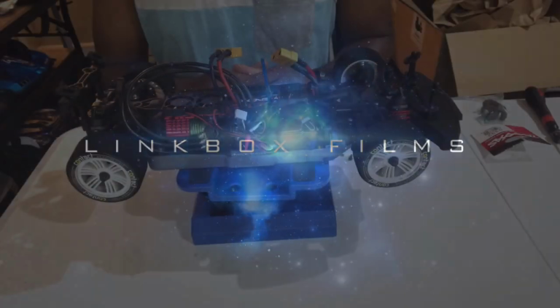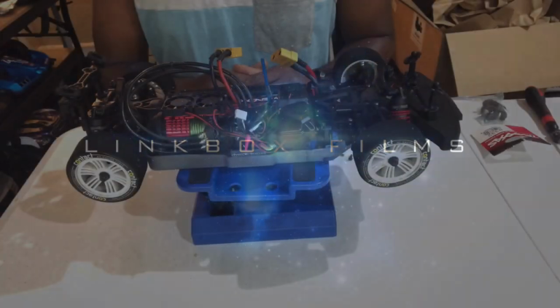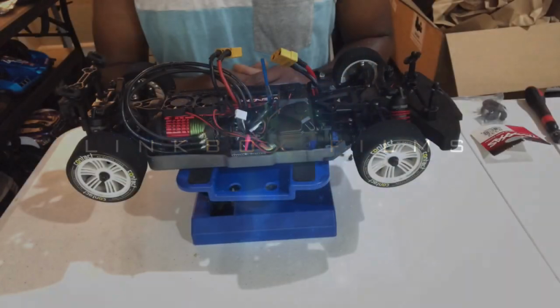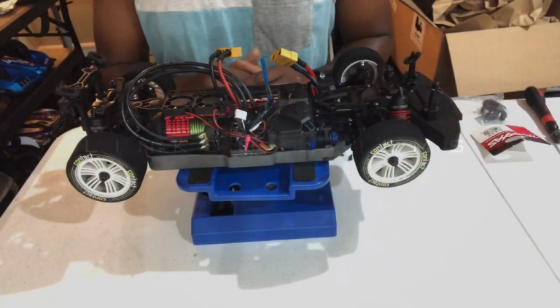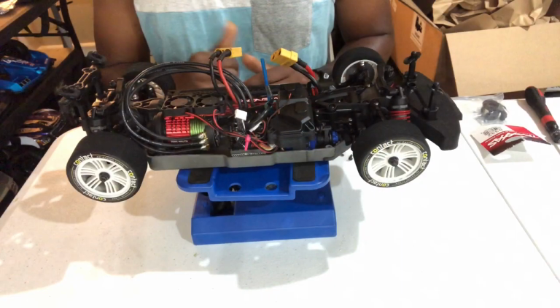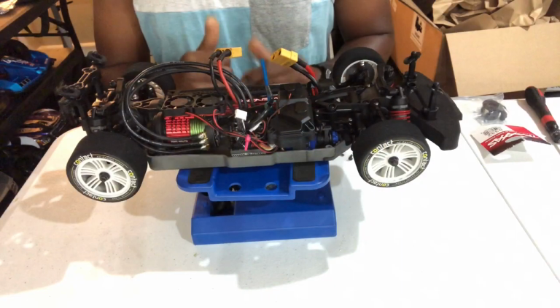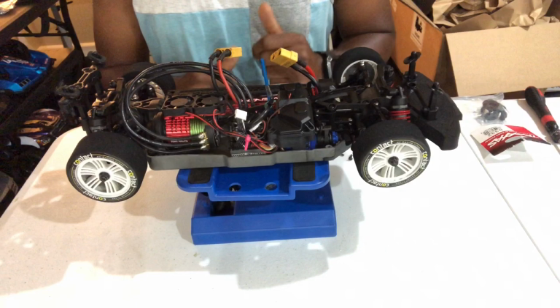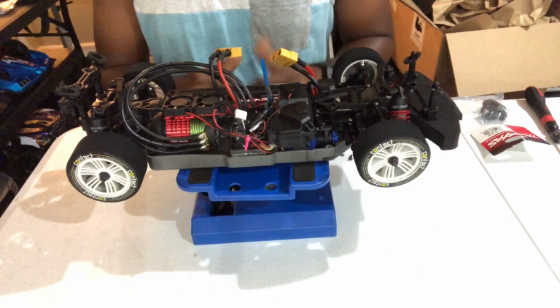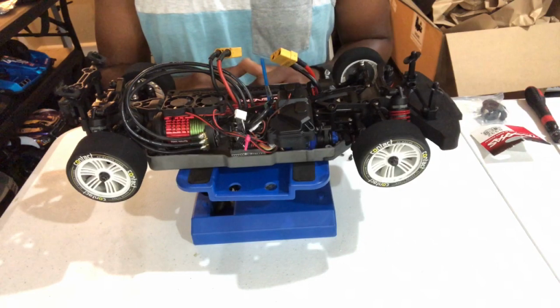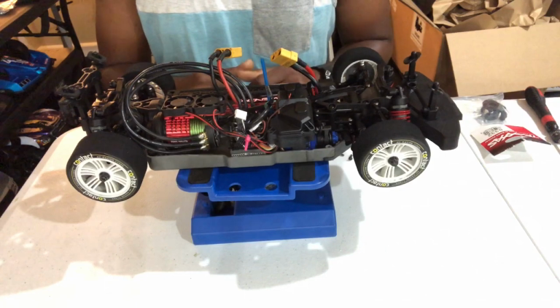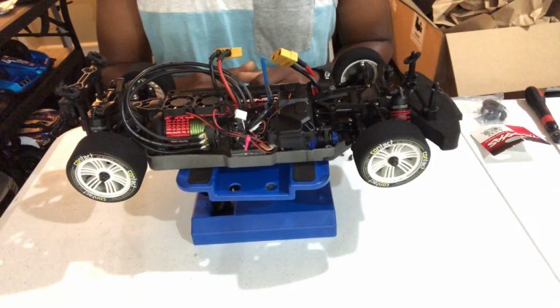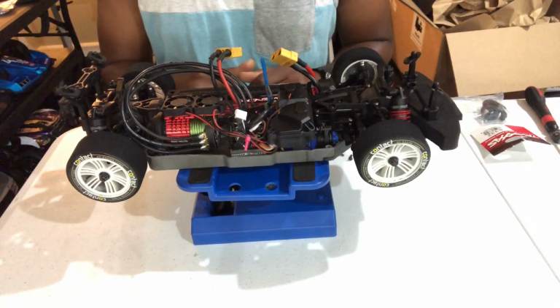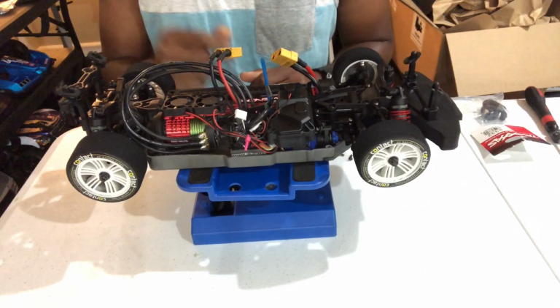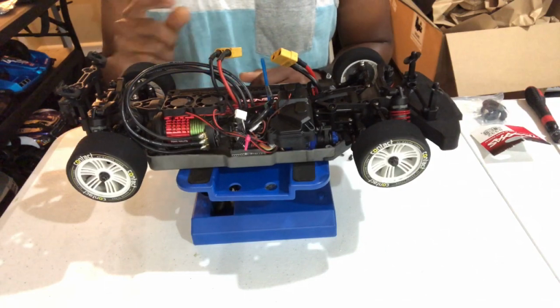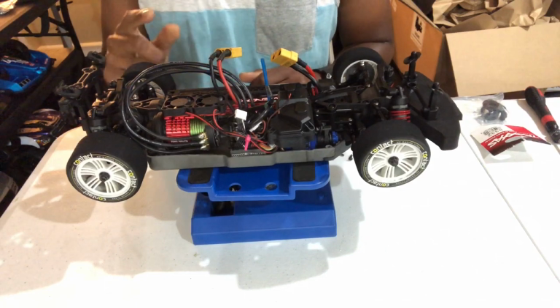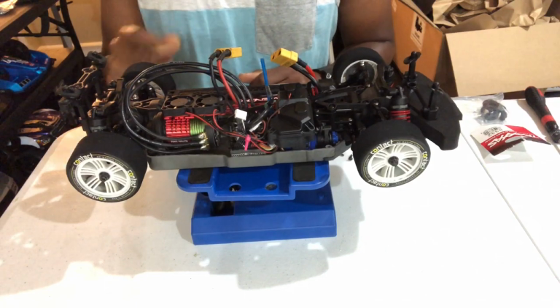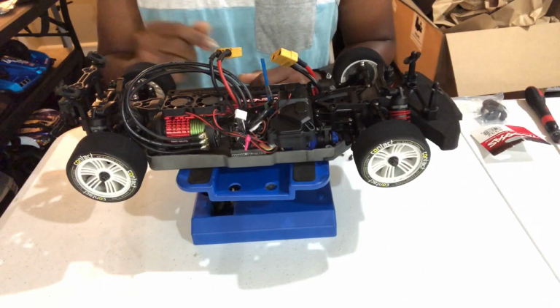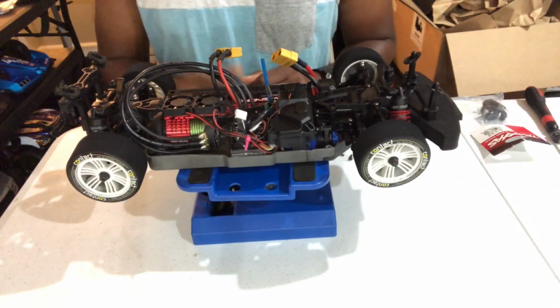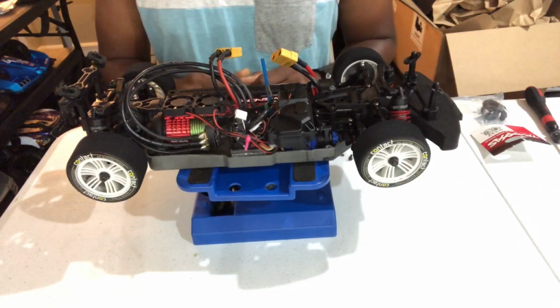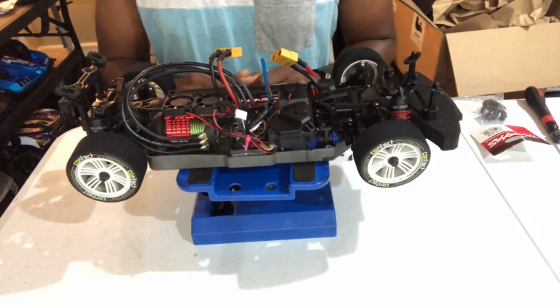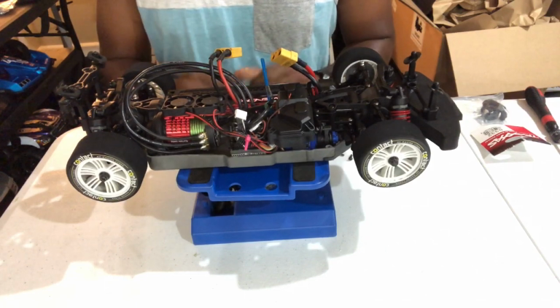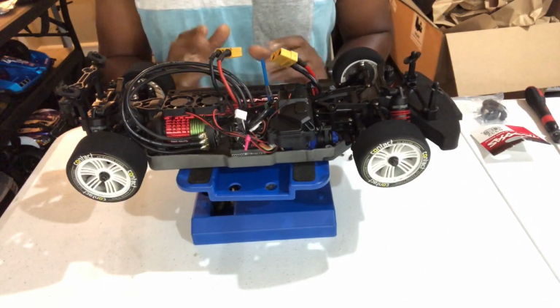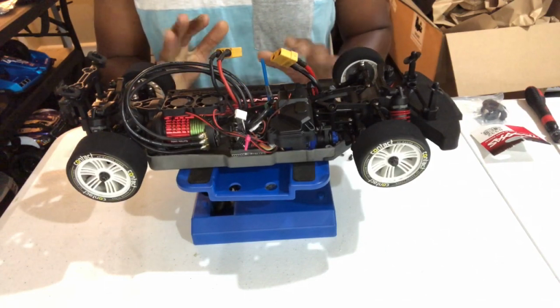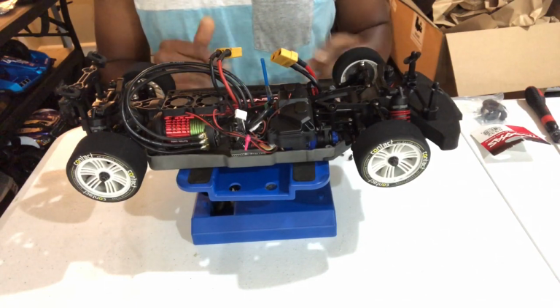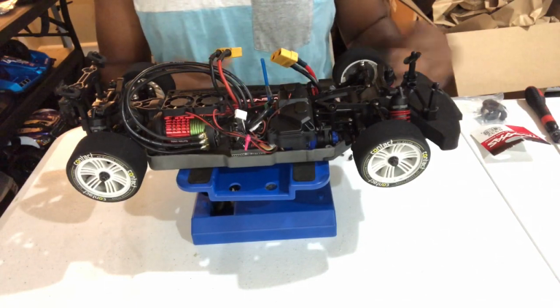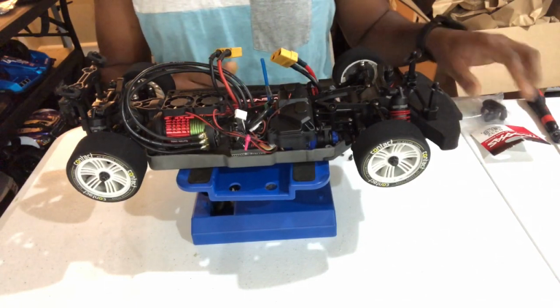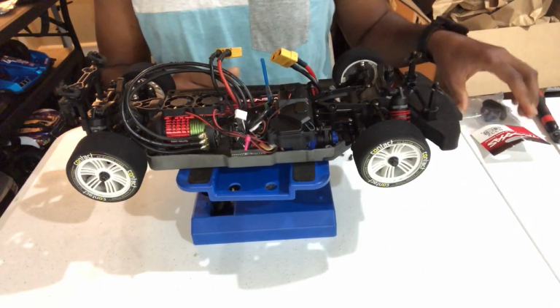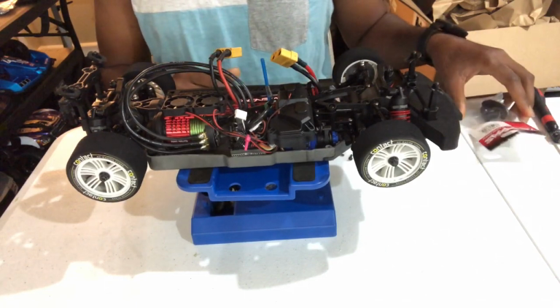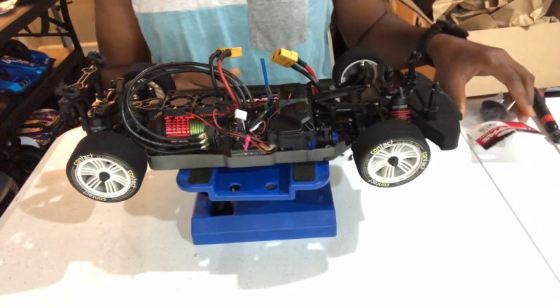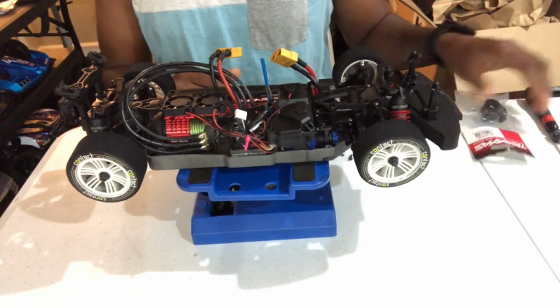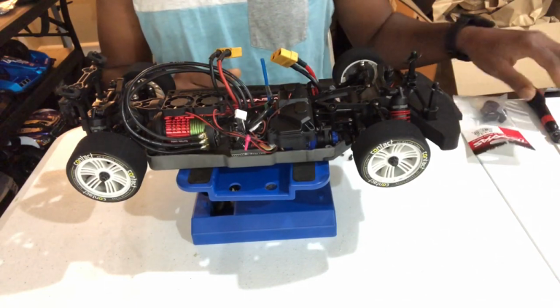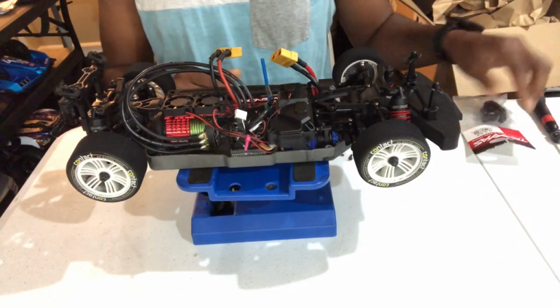Hi guys, UDR here. A quick vid with the Fortech, quick update.